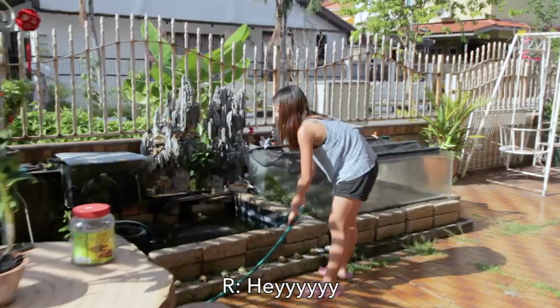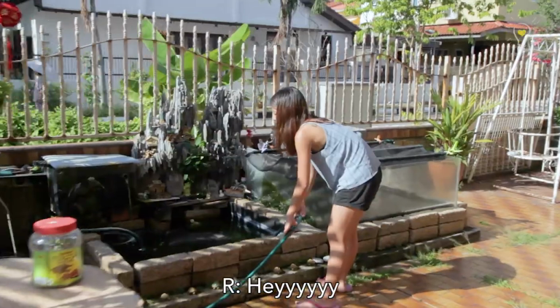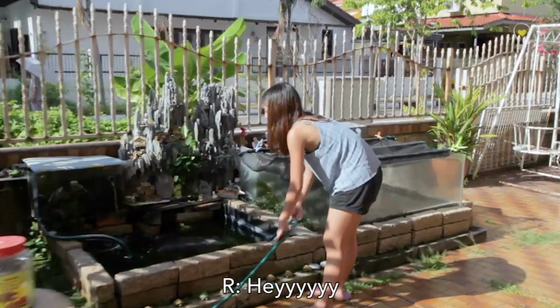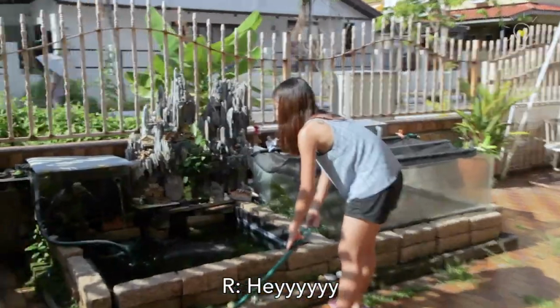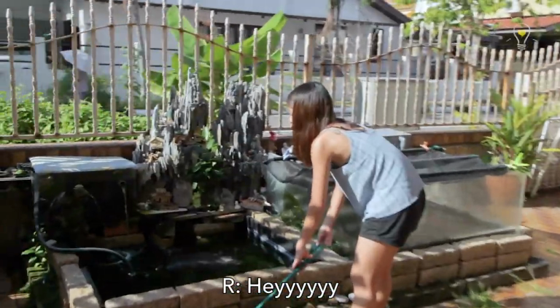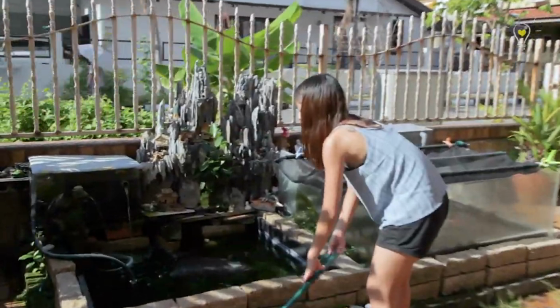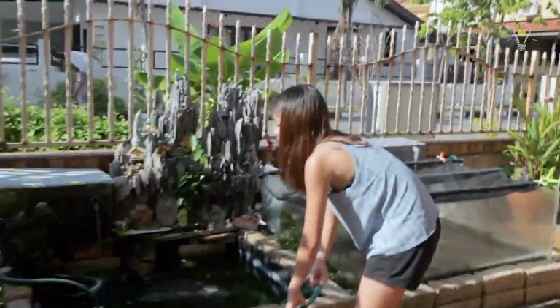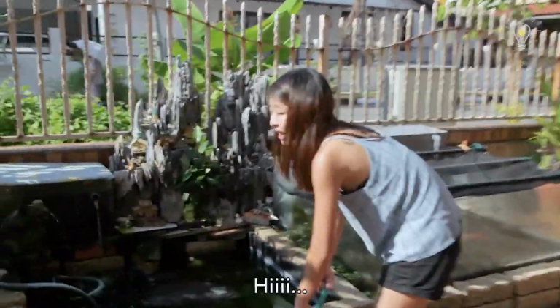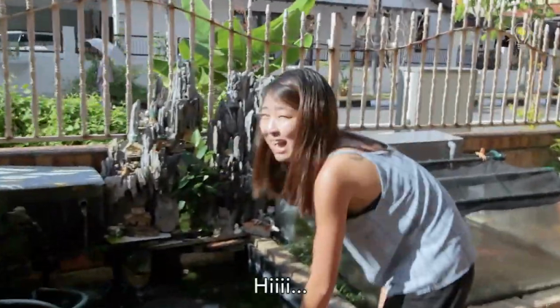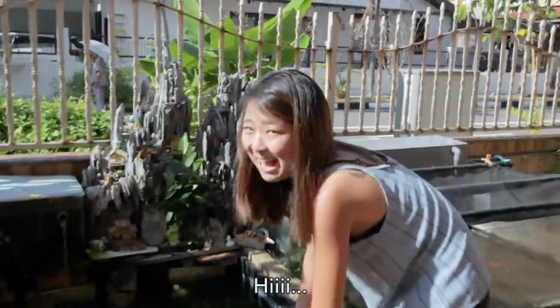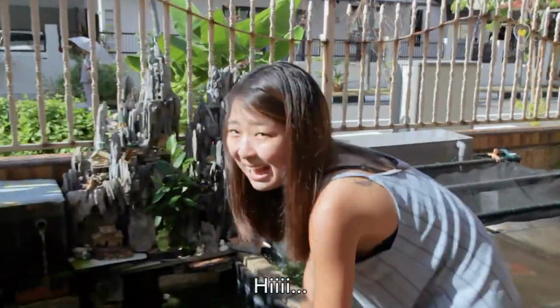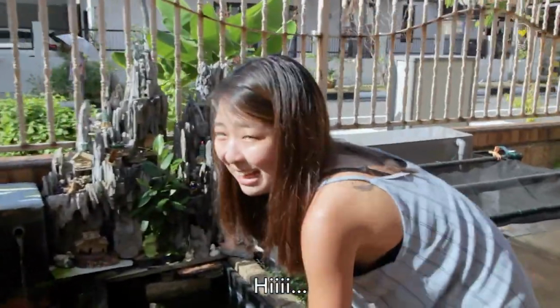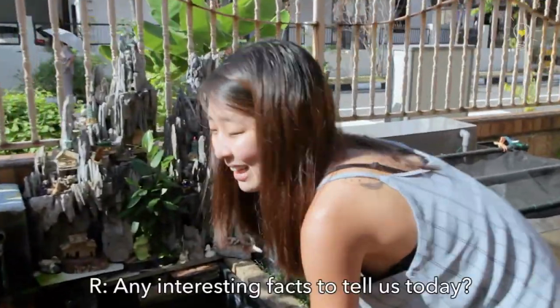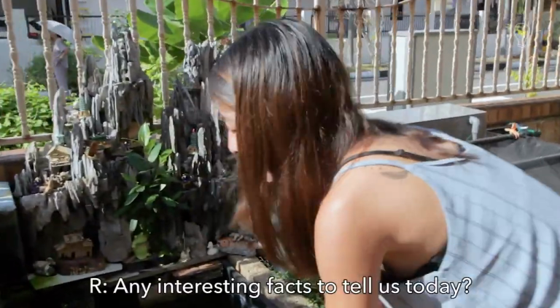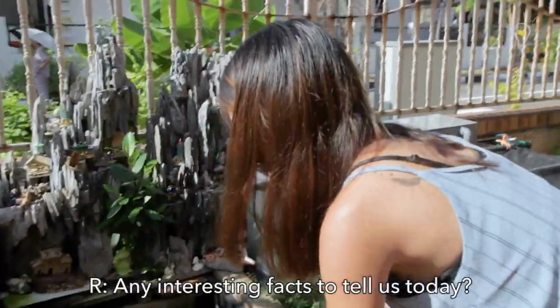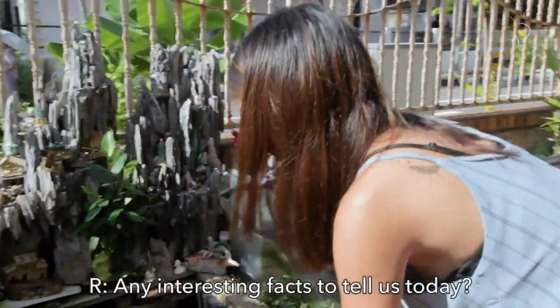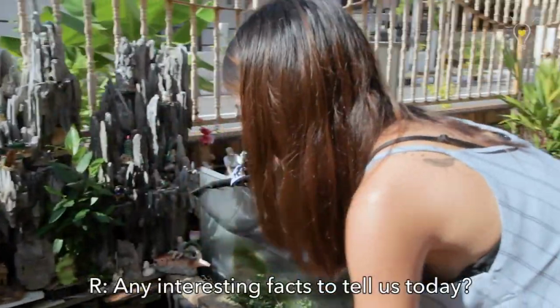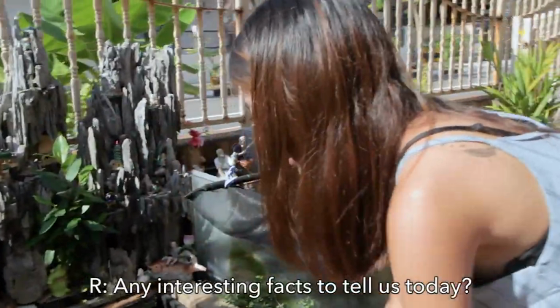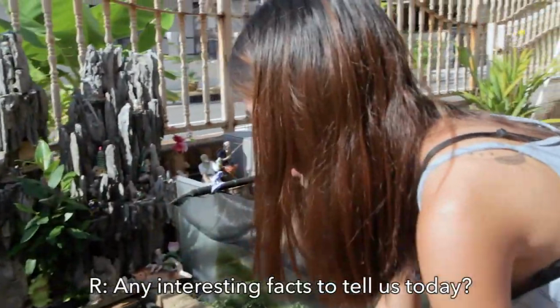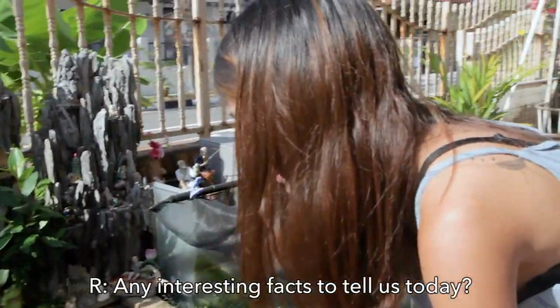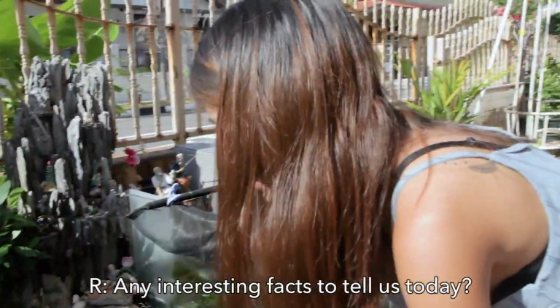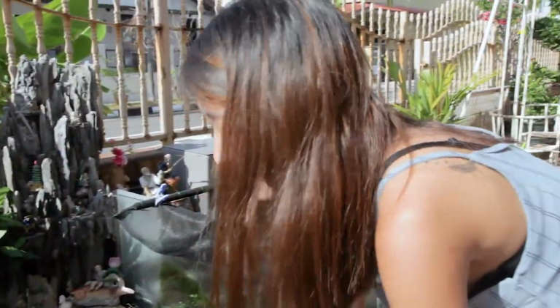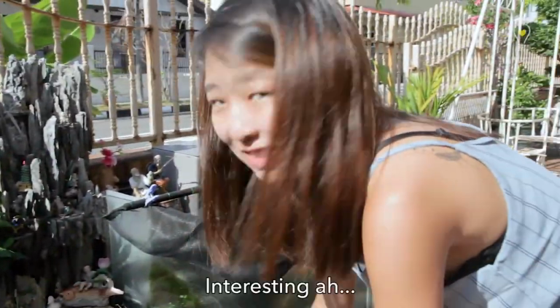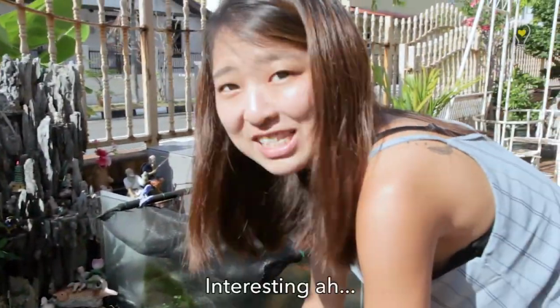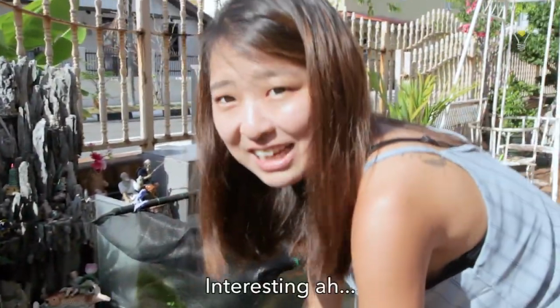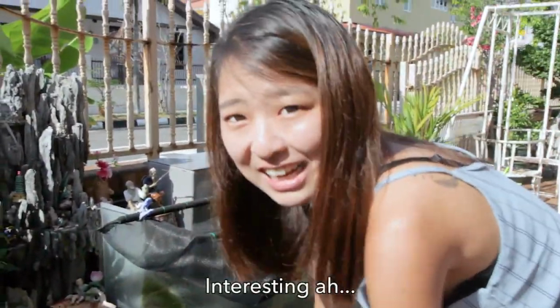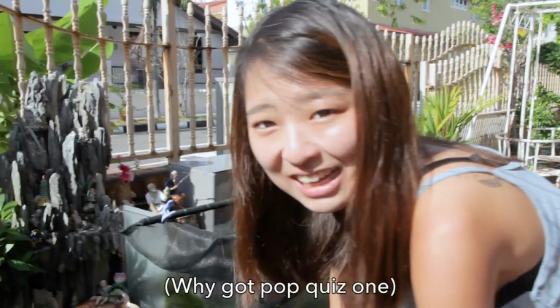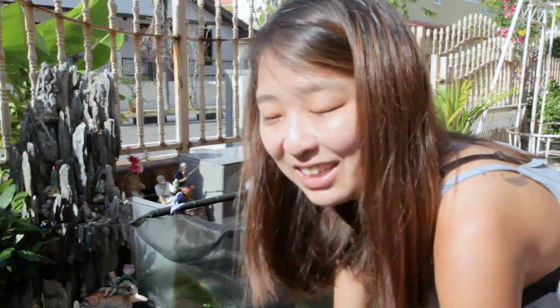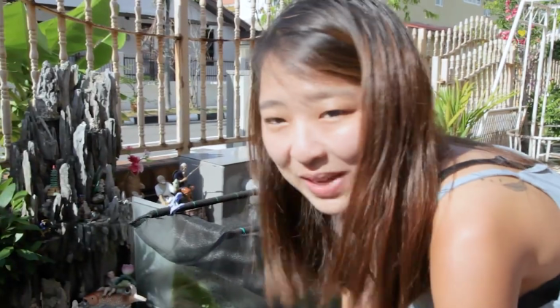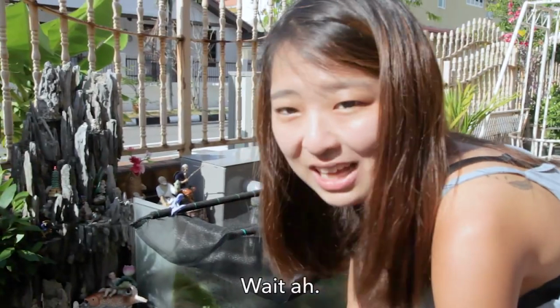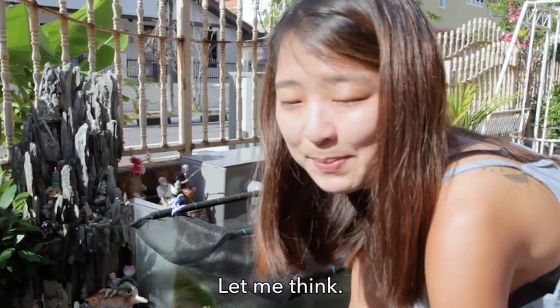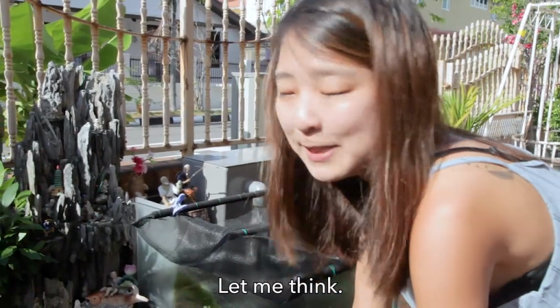Hey! Hi! Any interesting facts to tell us today? Interesting, huh? Yeah, let me think.